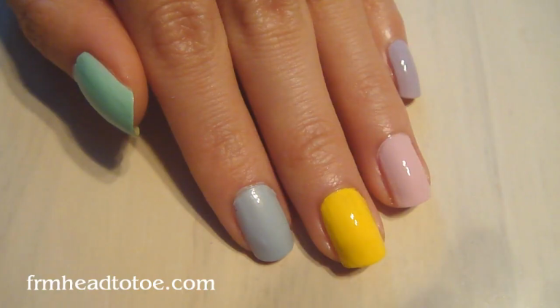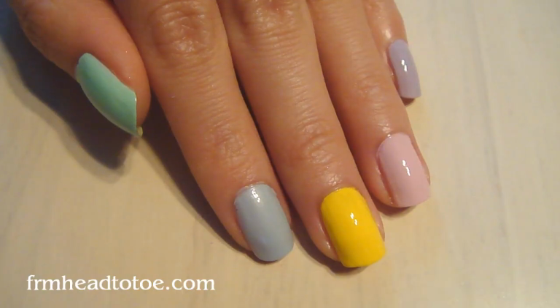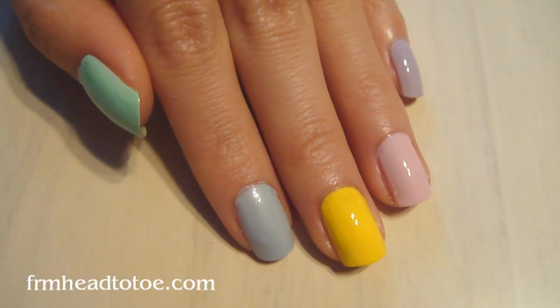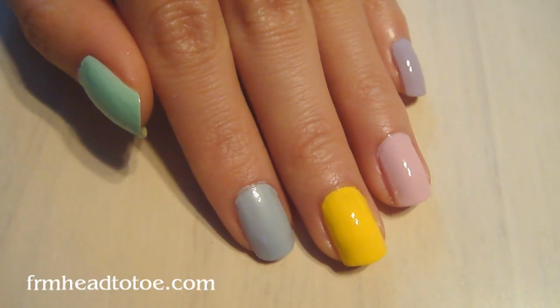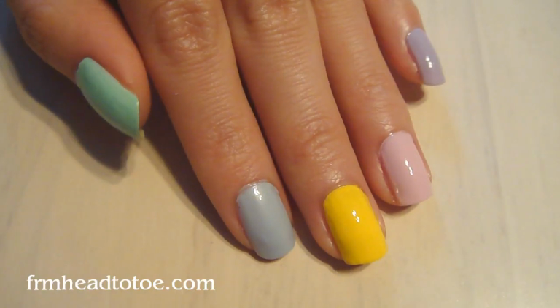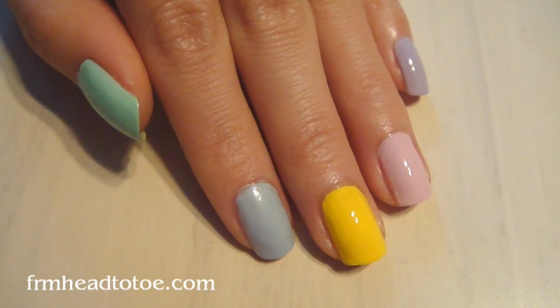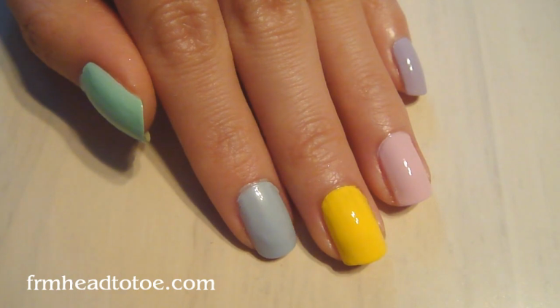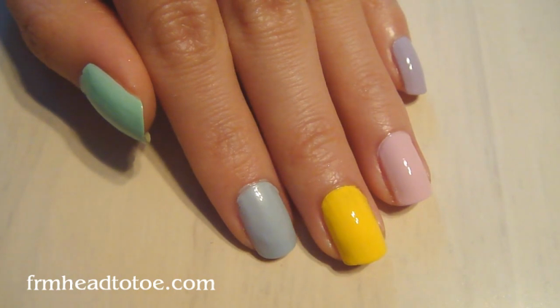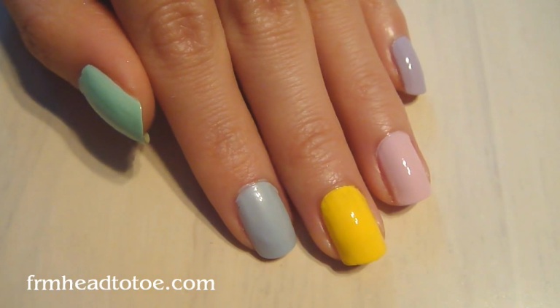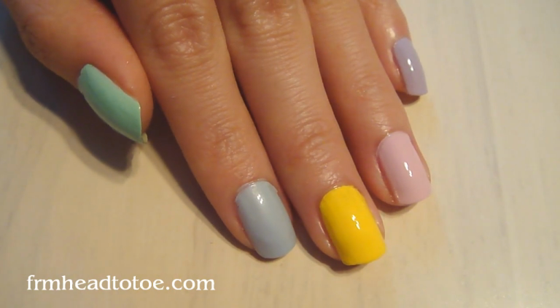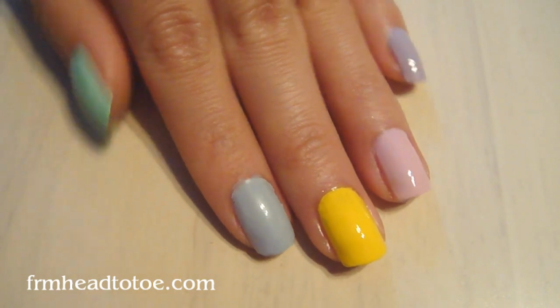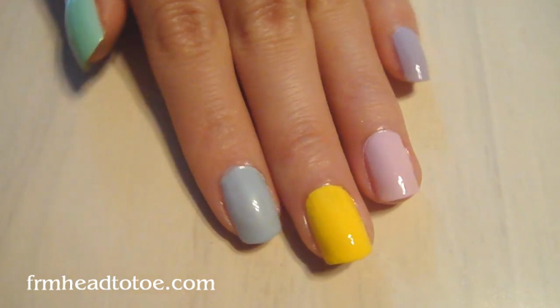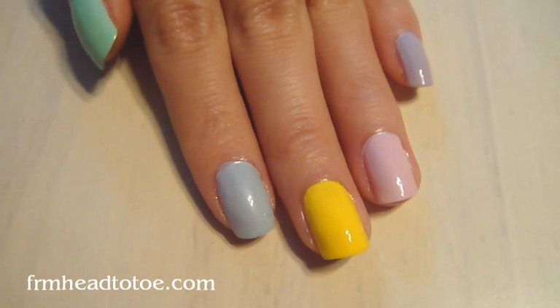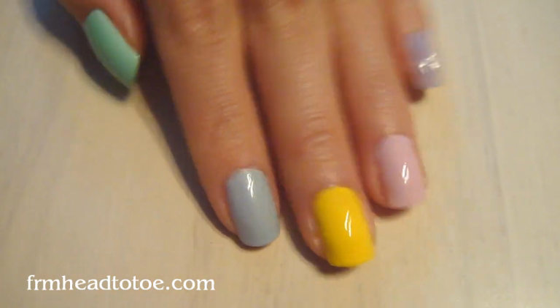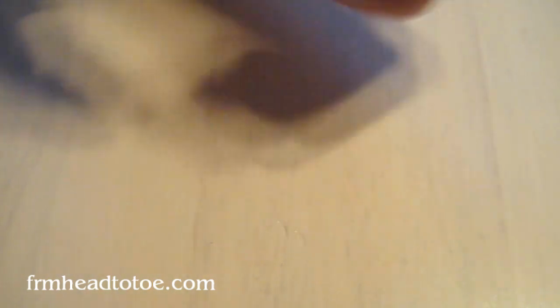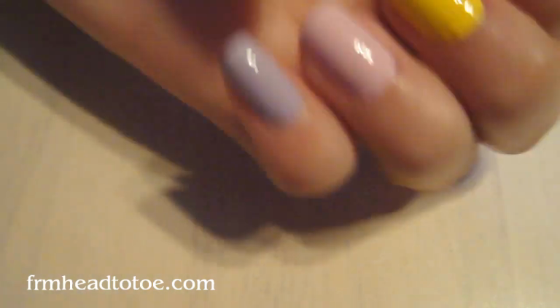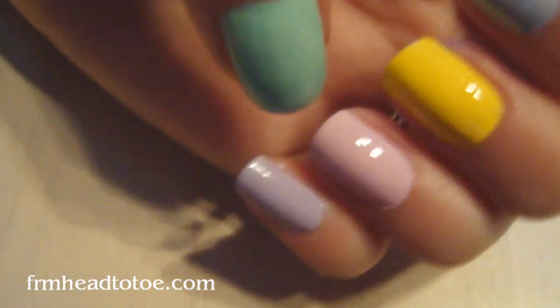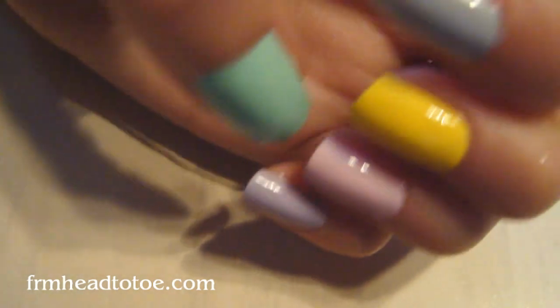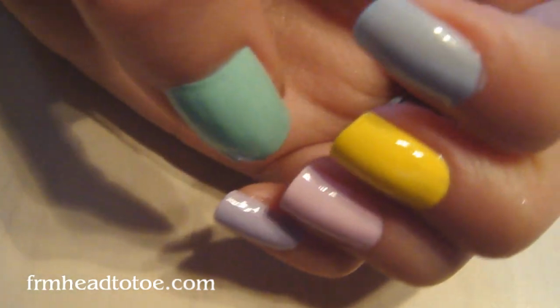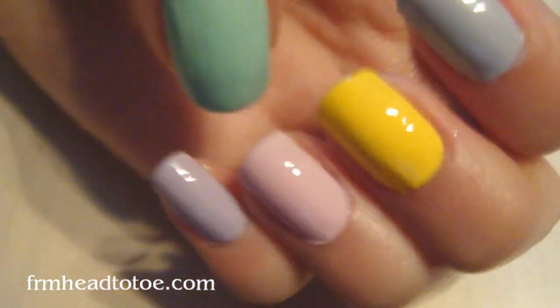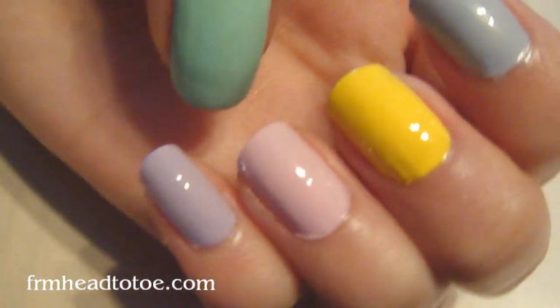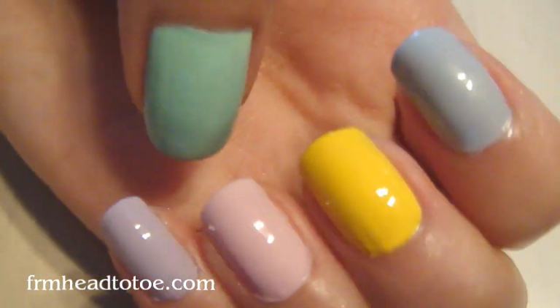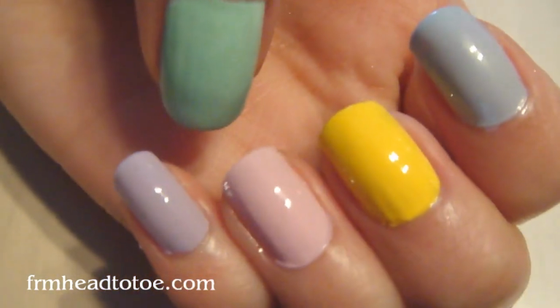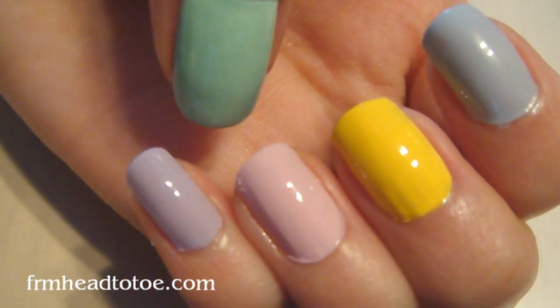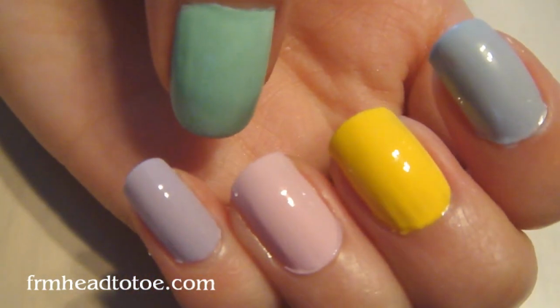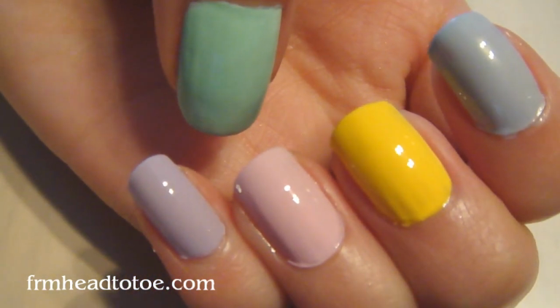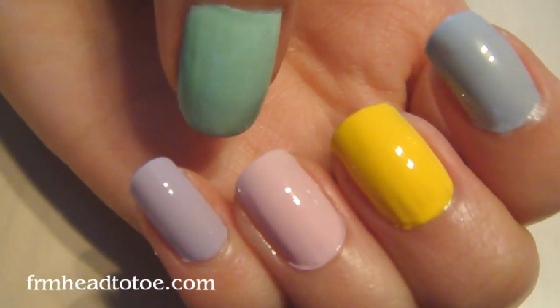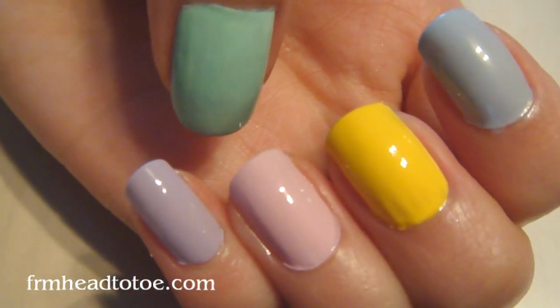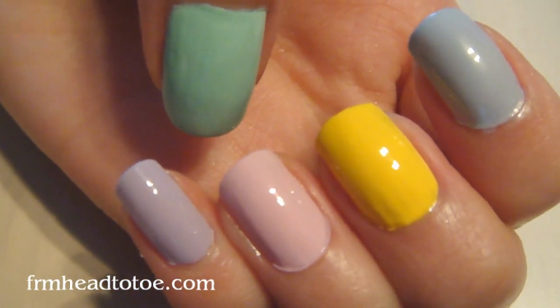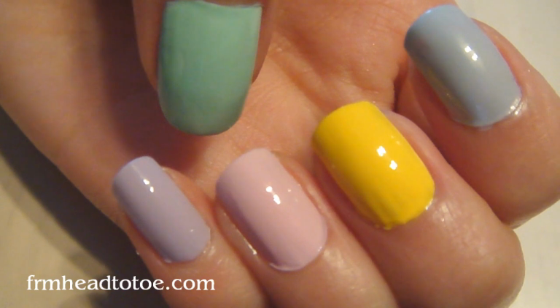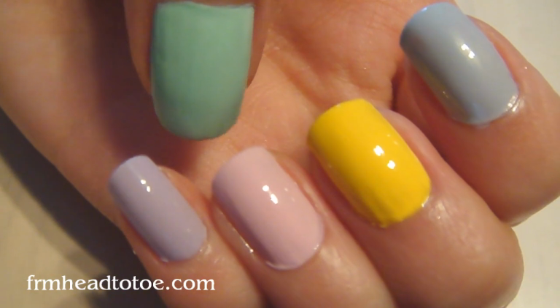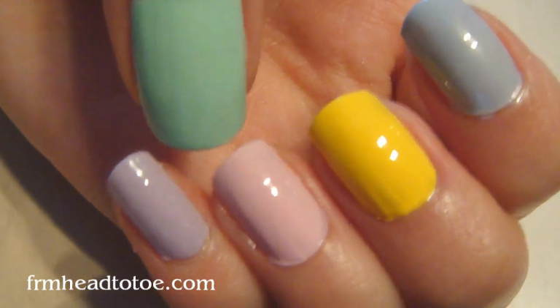Hey guys, today I have a nail tutorial. This is for Easter nails. As you can see, I've already painted them.